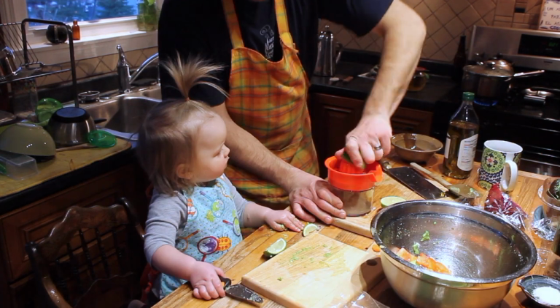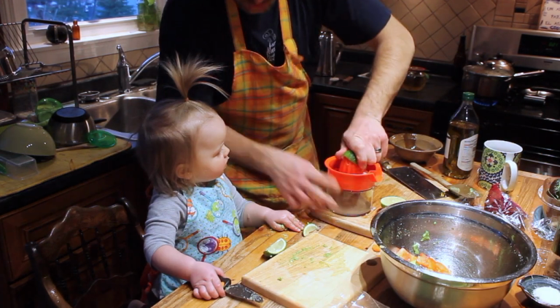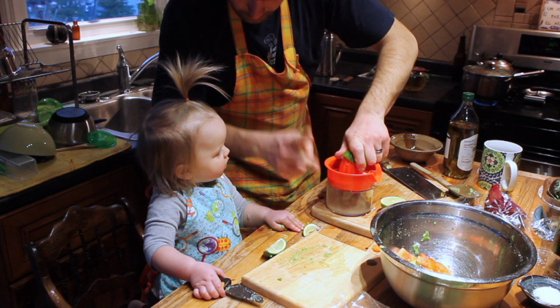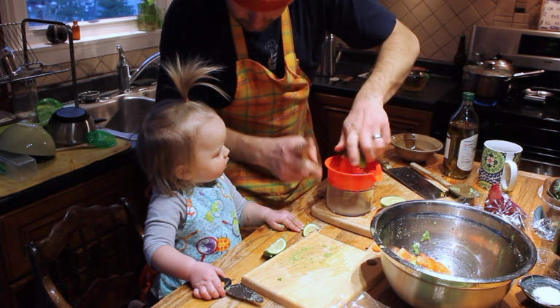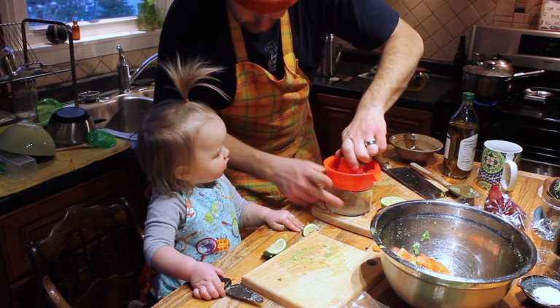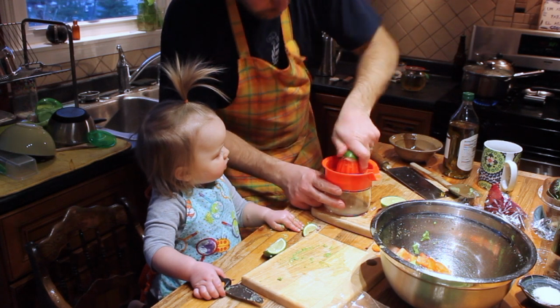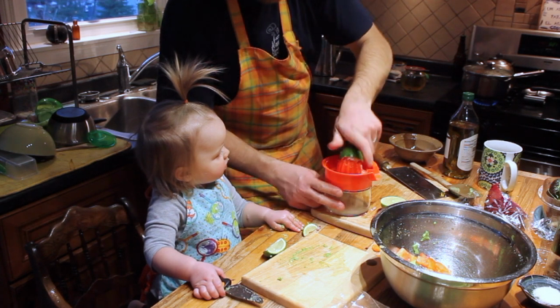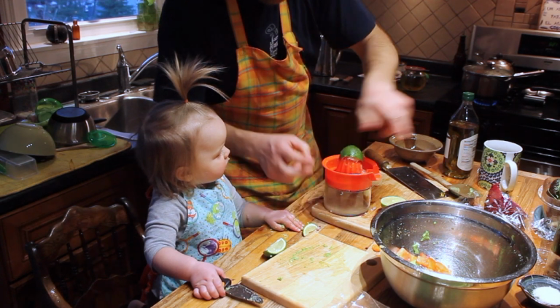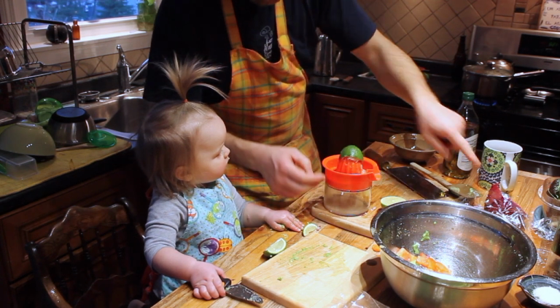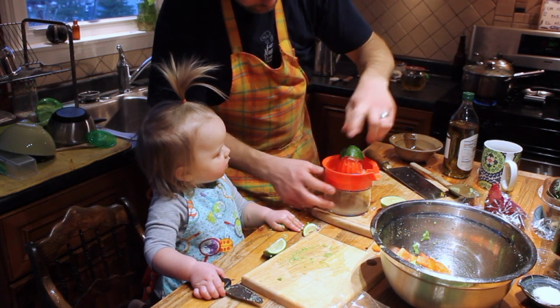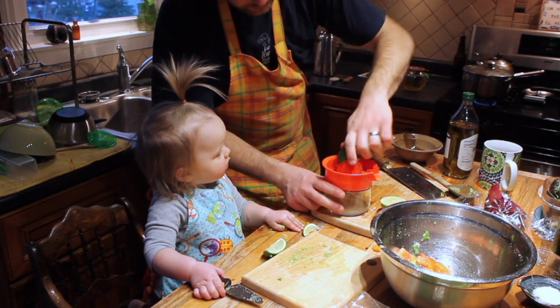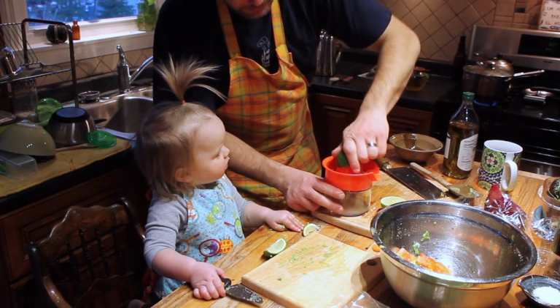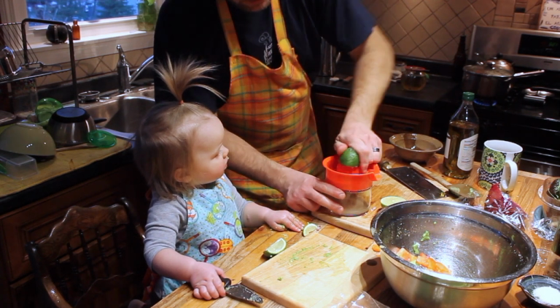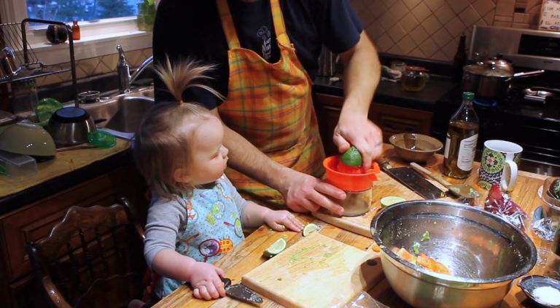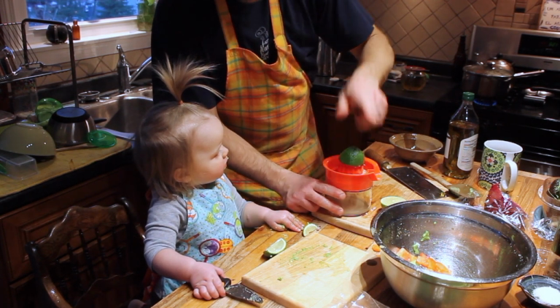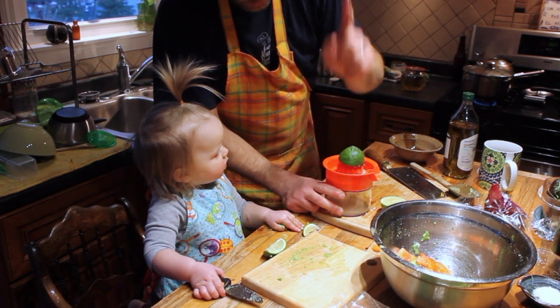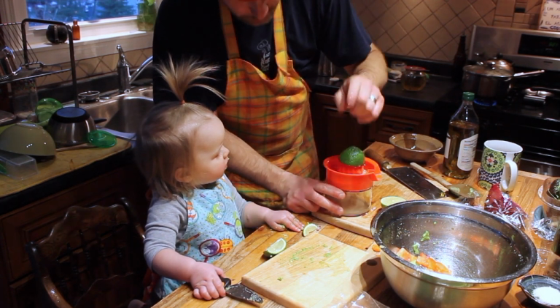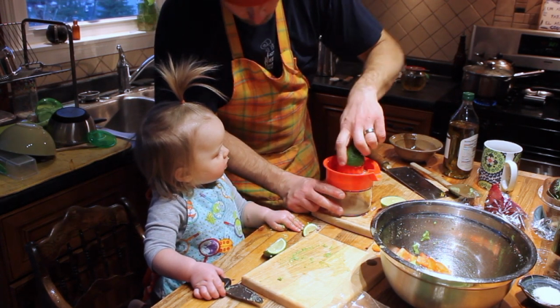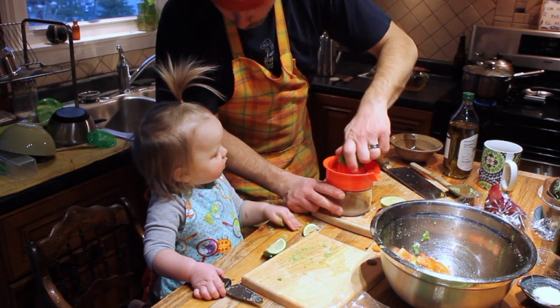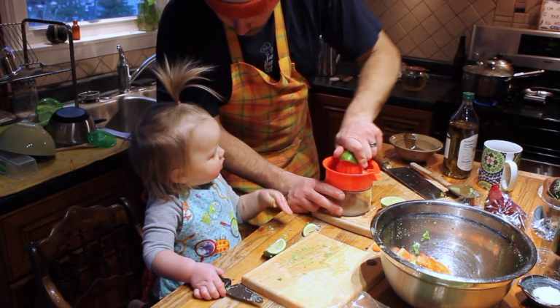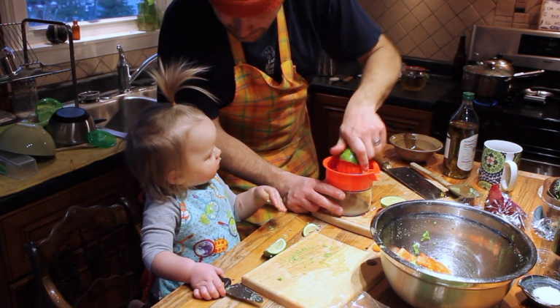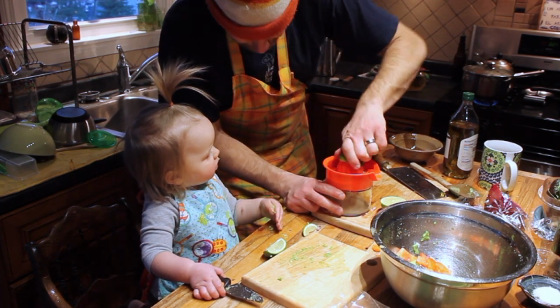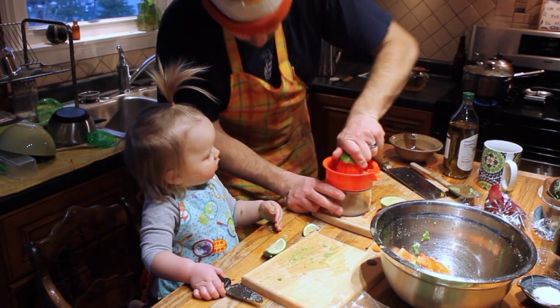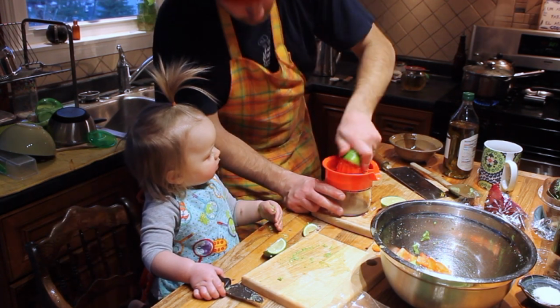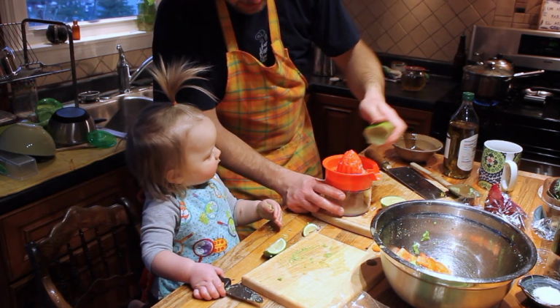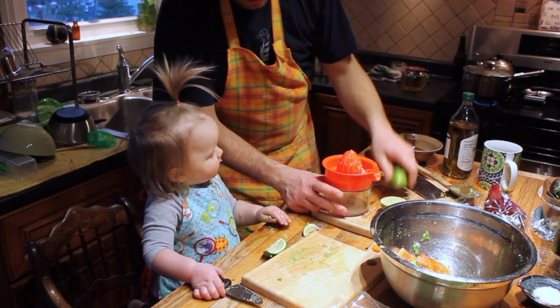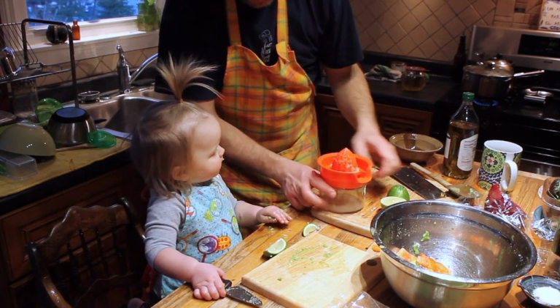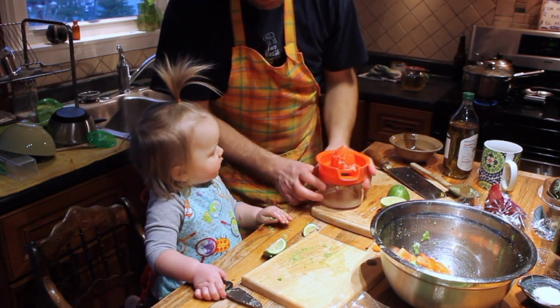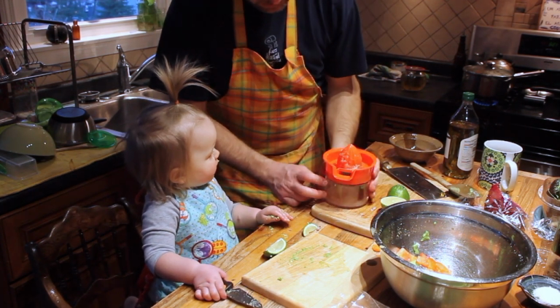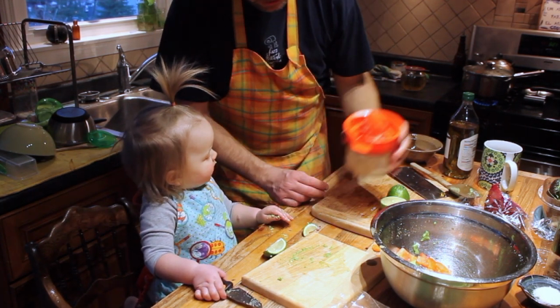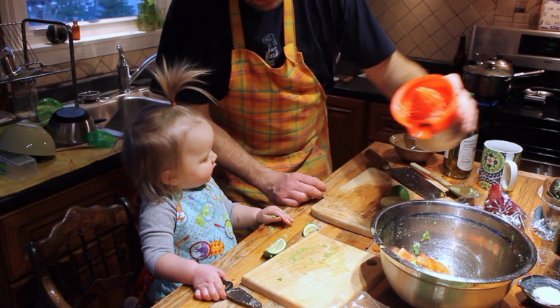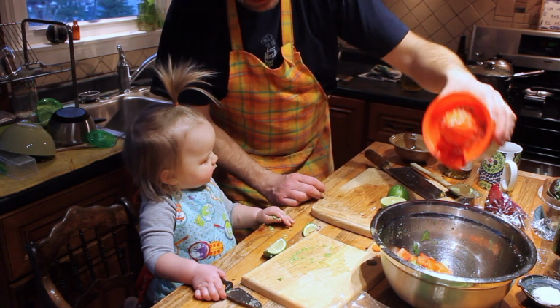Two avocados. Two slices of red onion. One whole tomato. A half a lime. Ready?